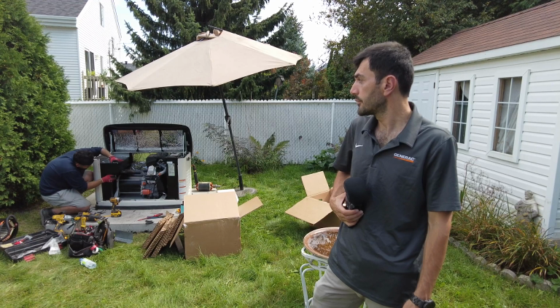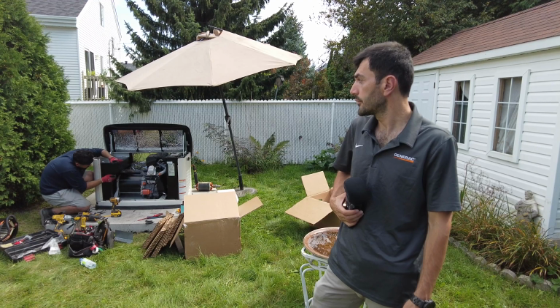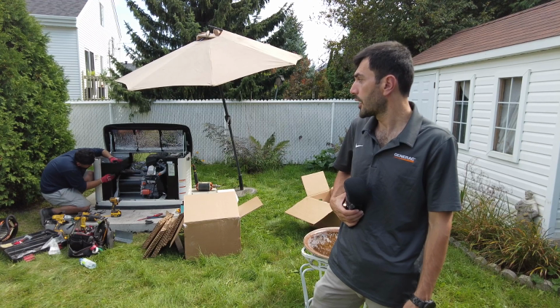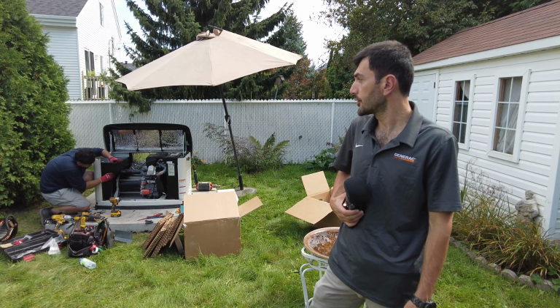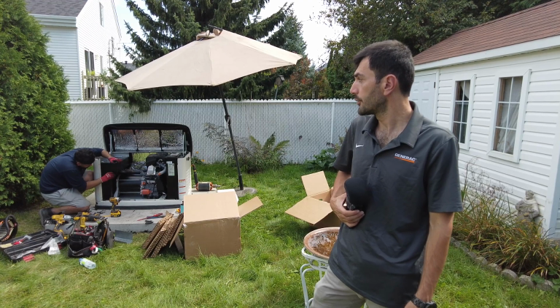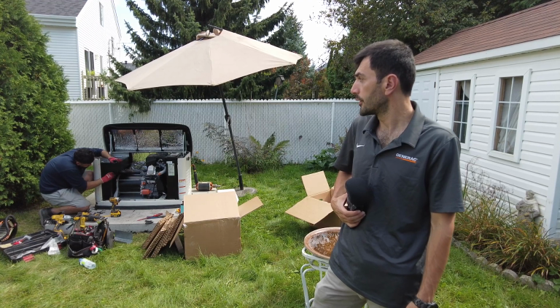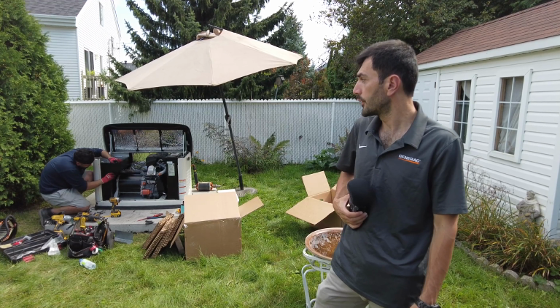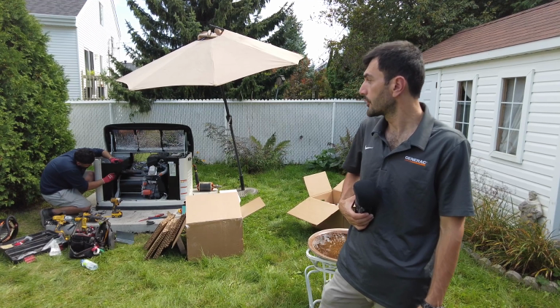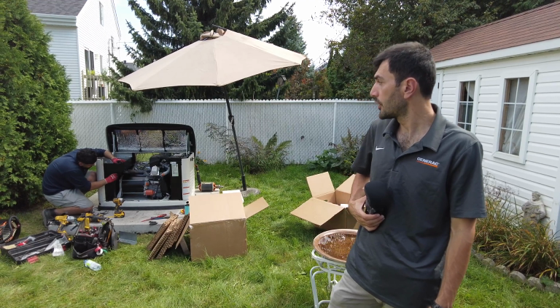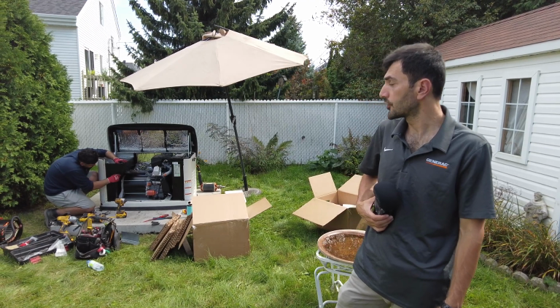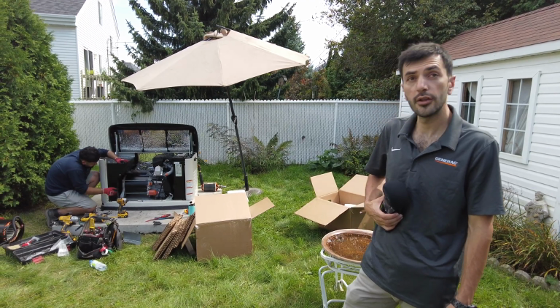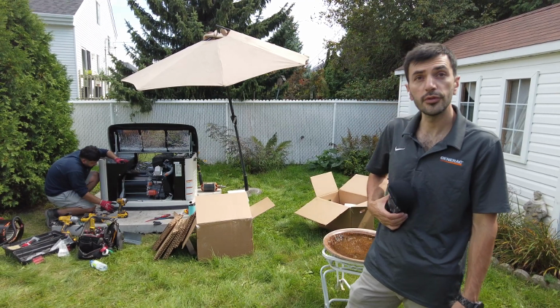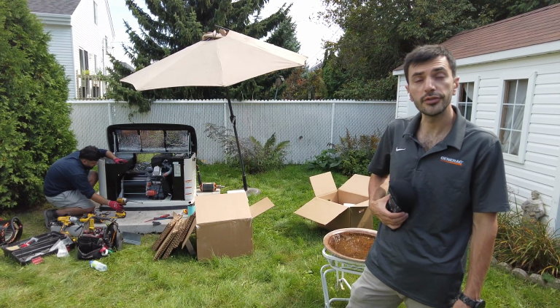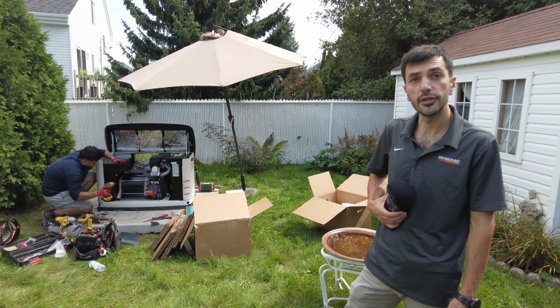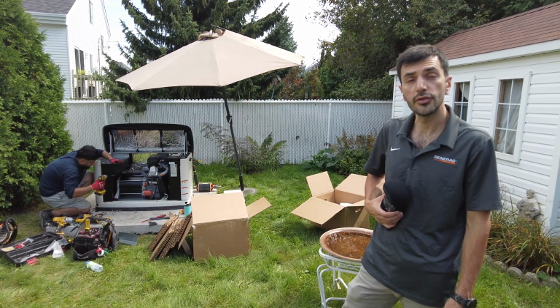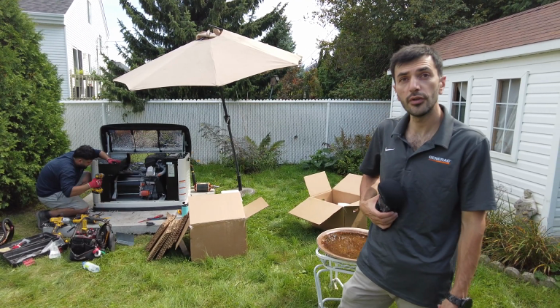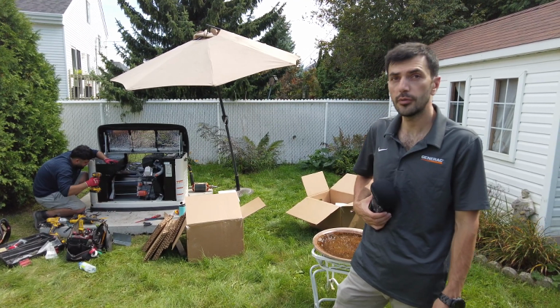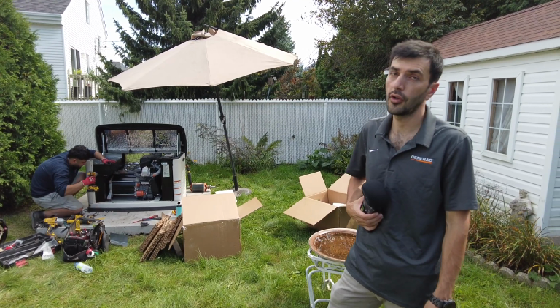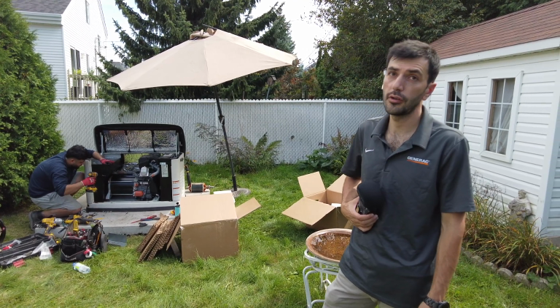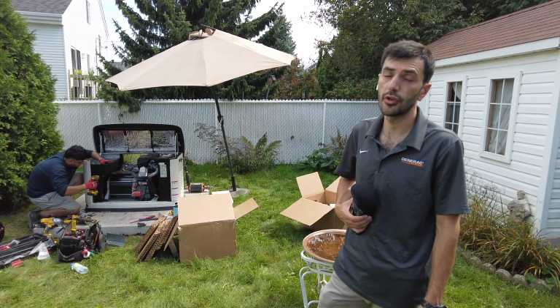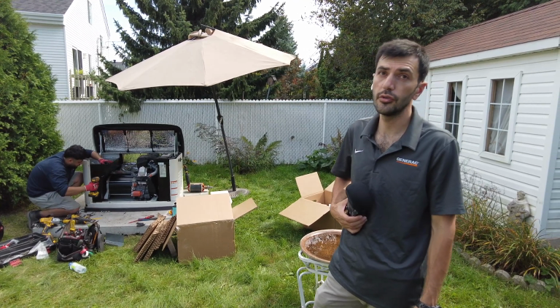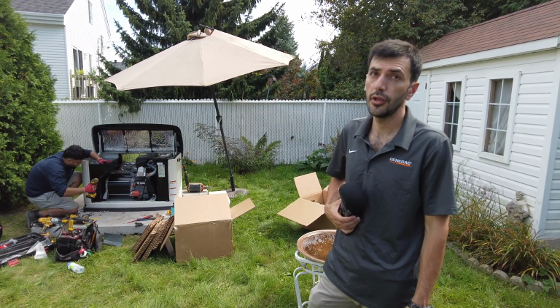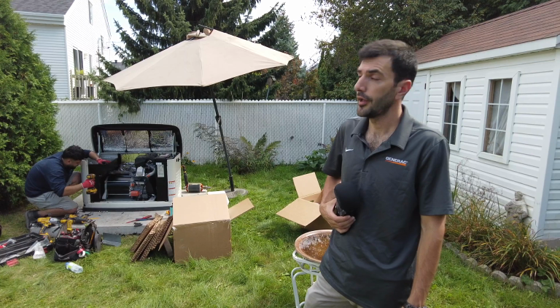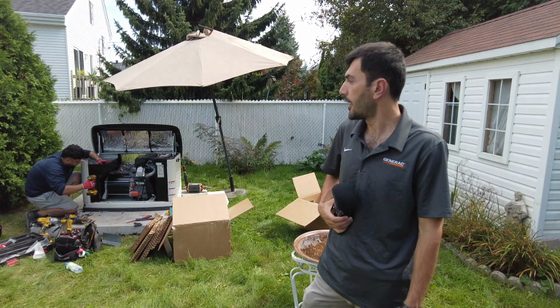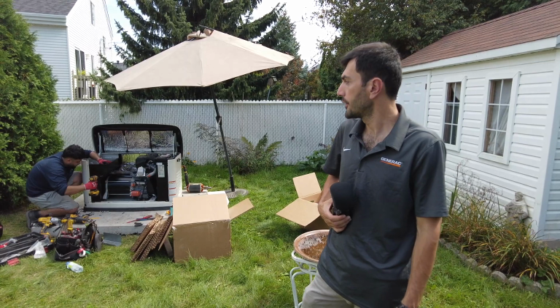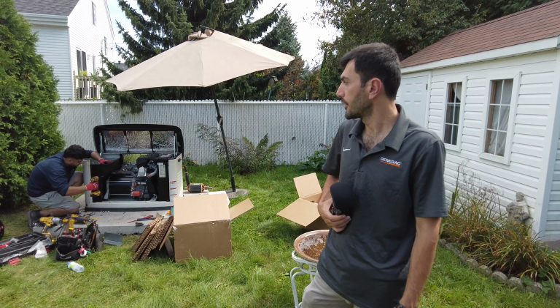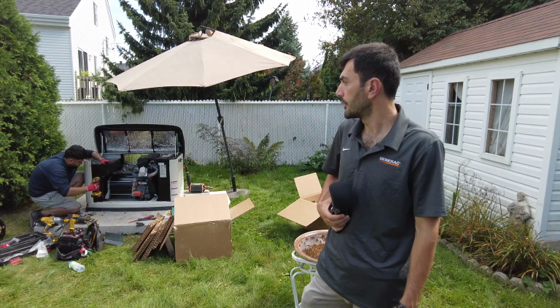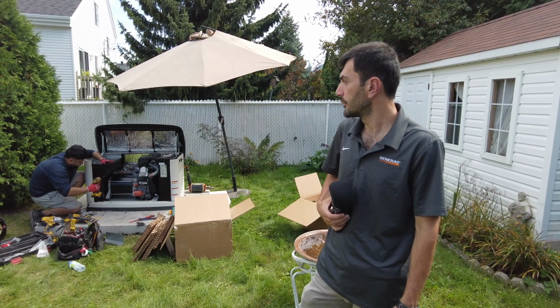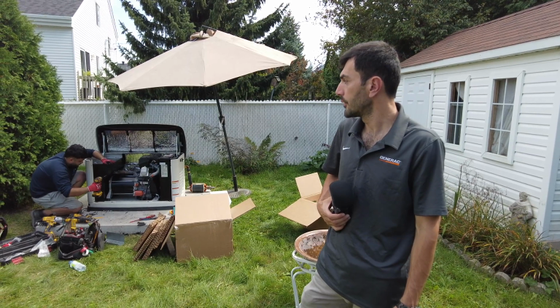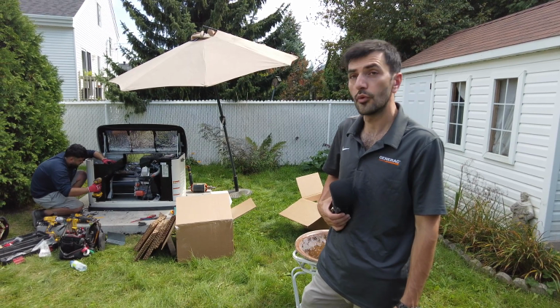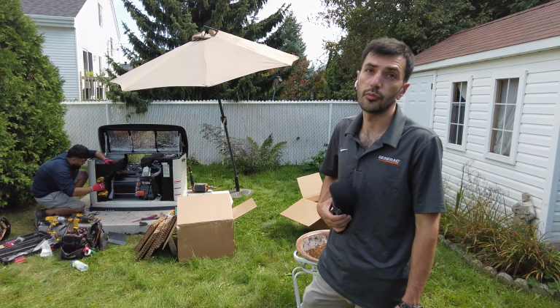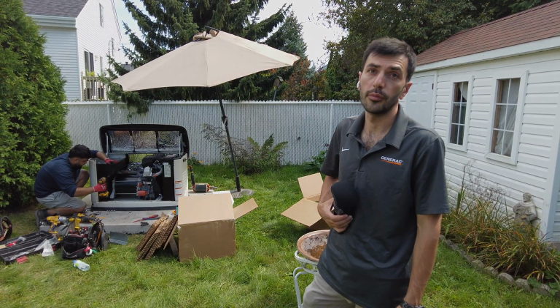We had quite a challenge with this generator, but finally it's all good and working properly.